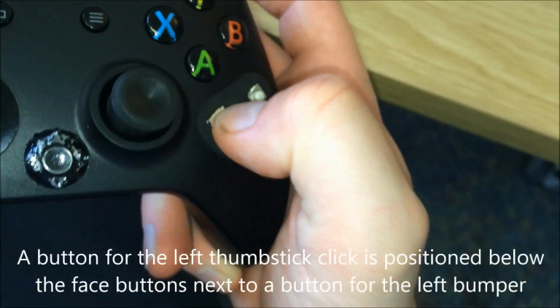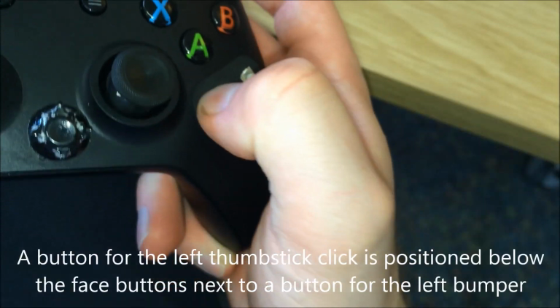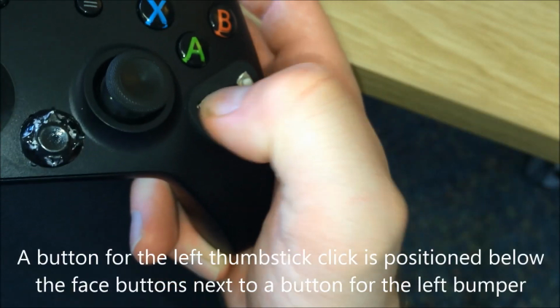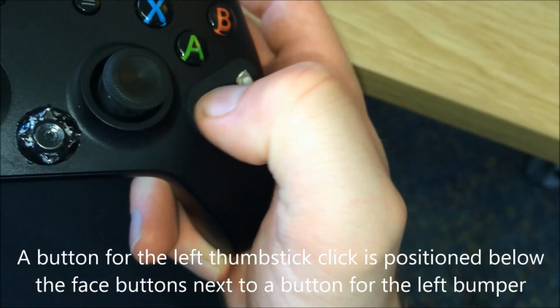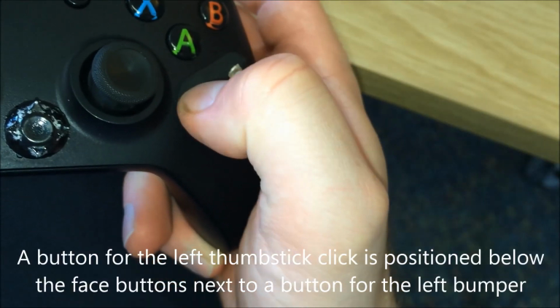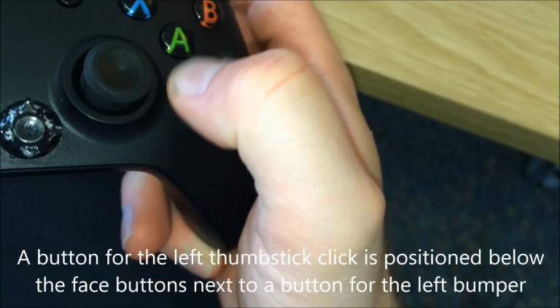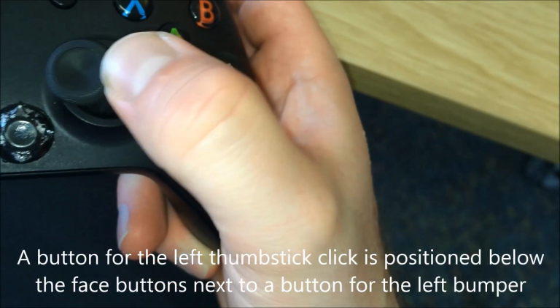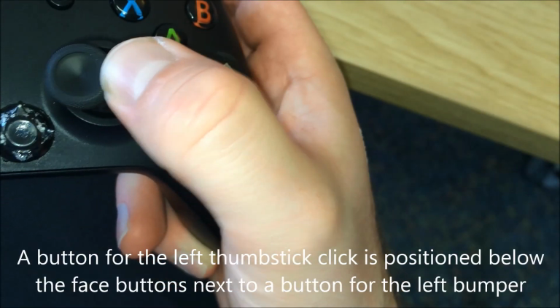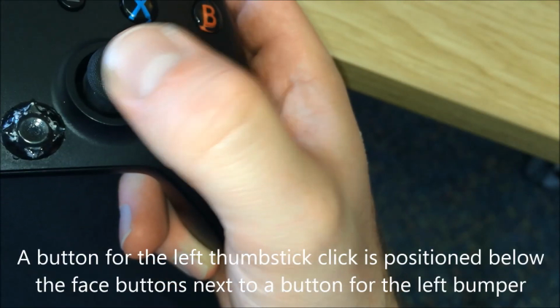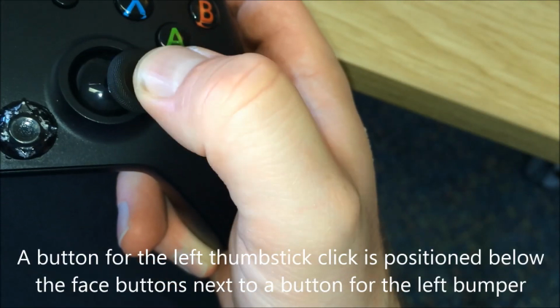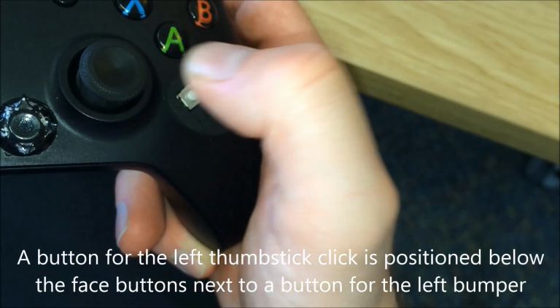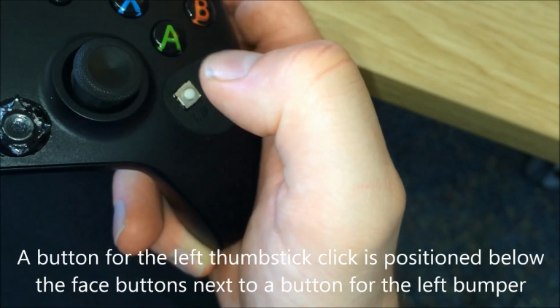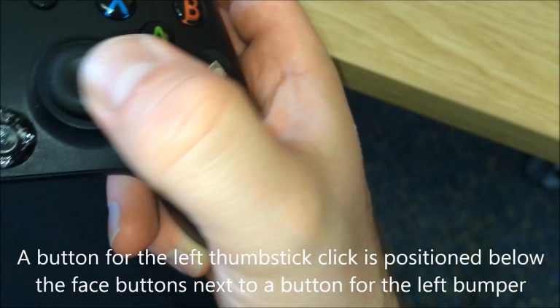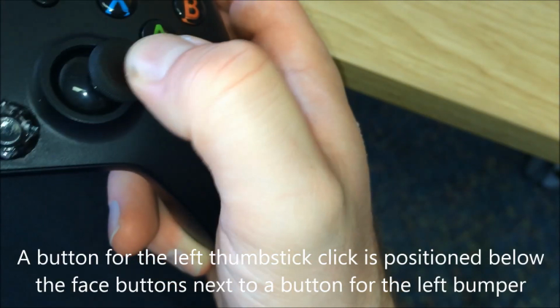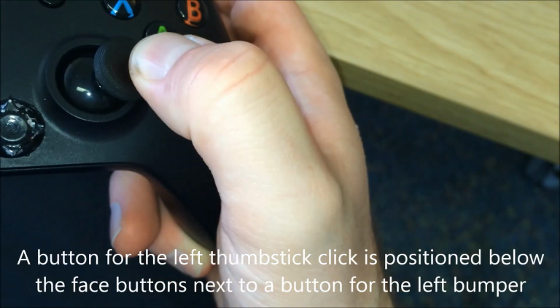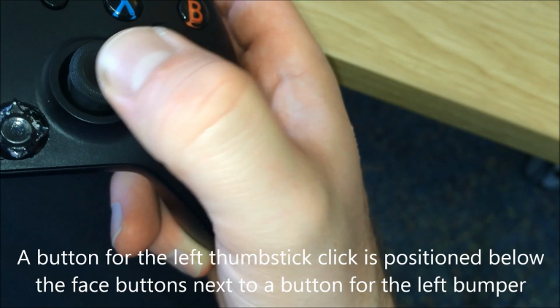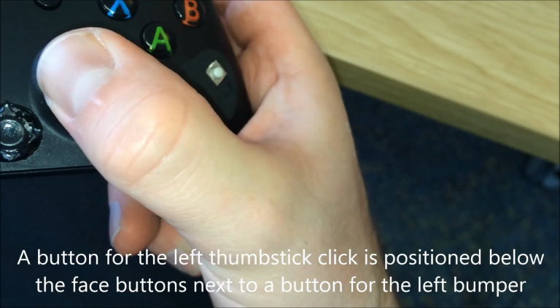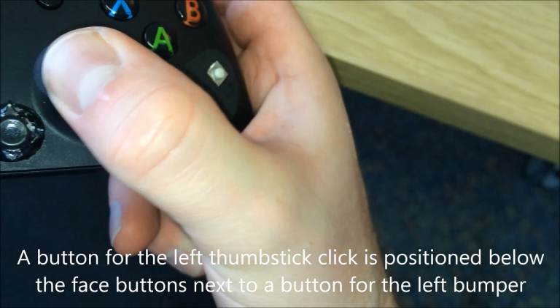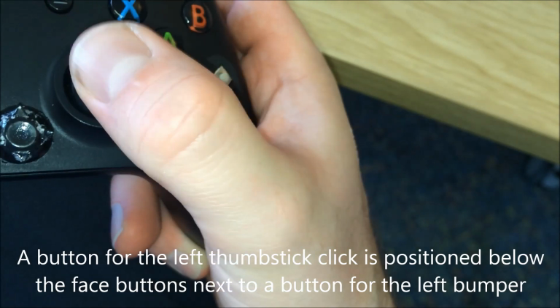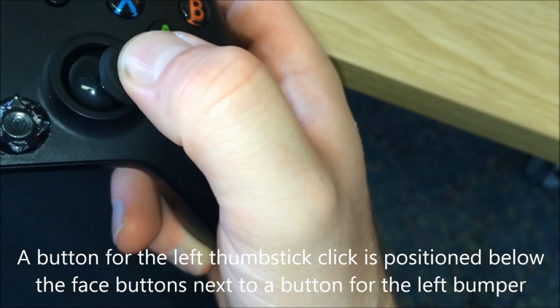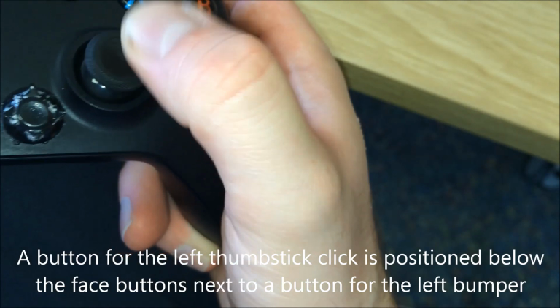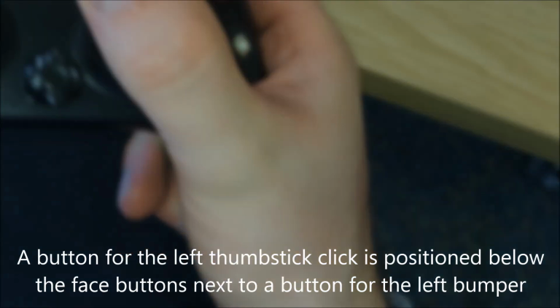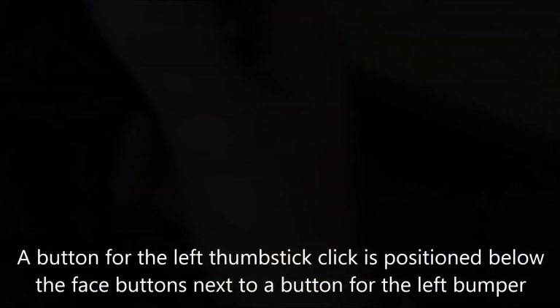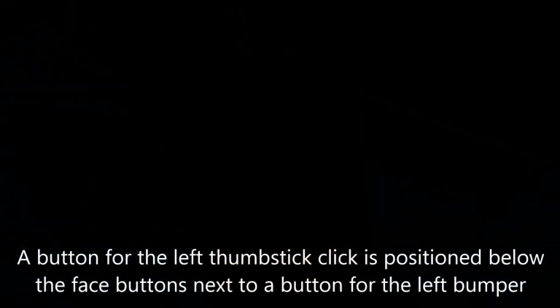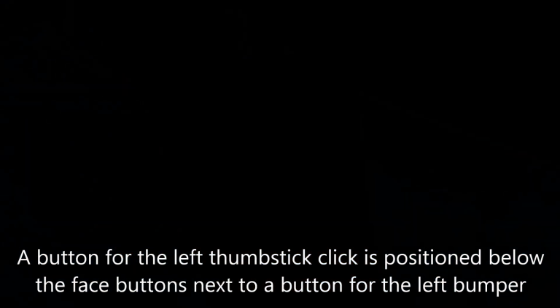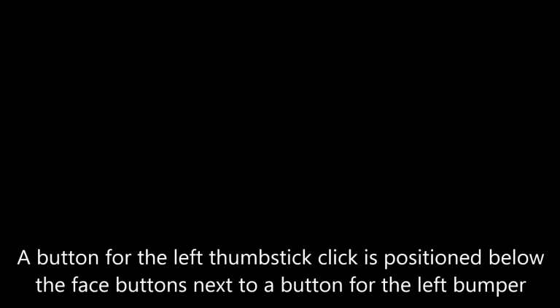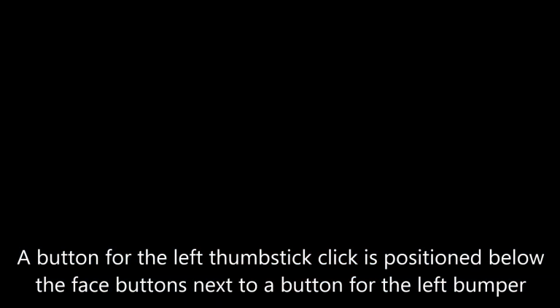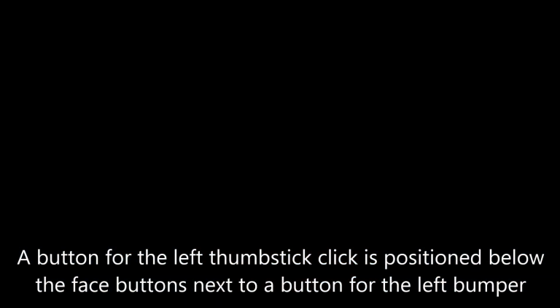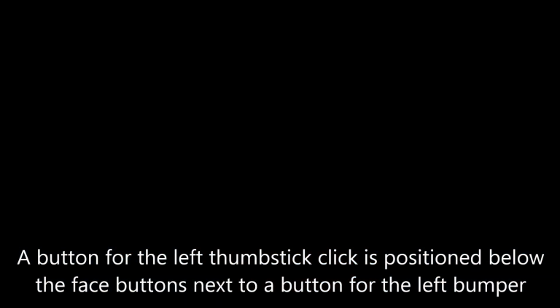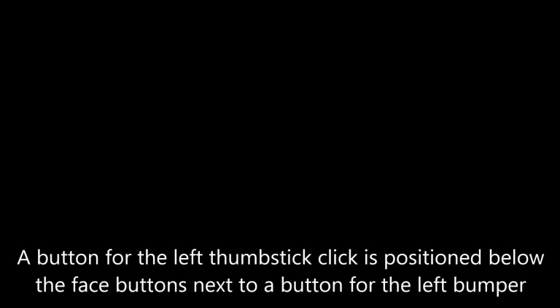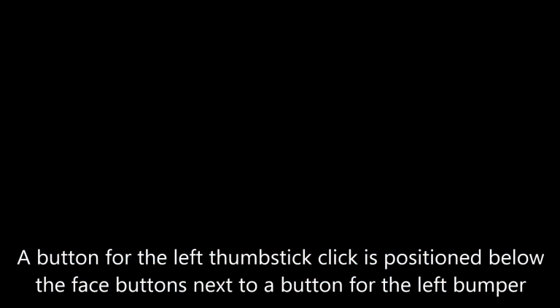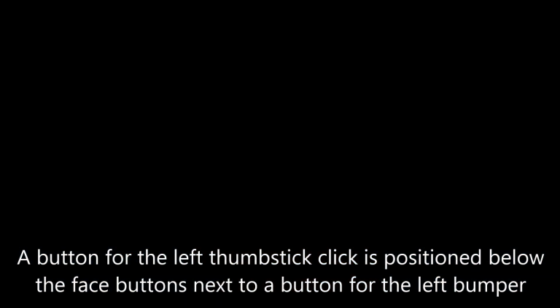A button for the left thumbstick click is positioned below the face buttons, next to a button for the left bumper.